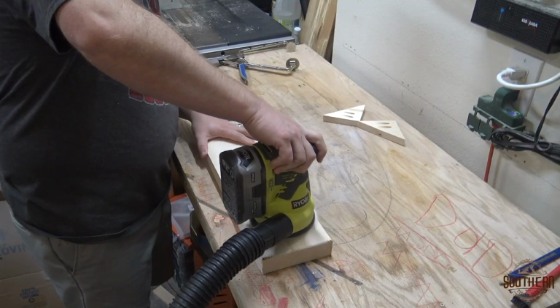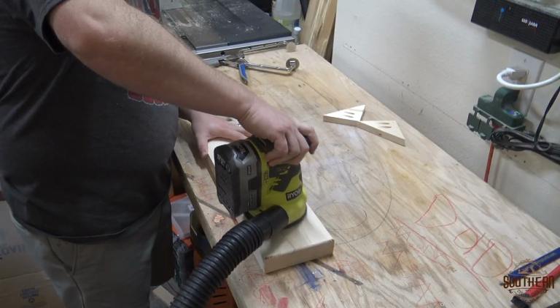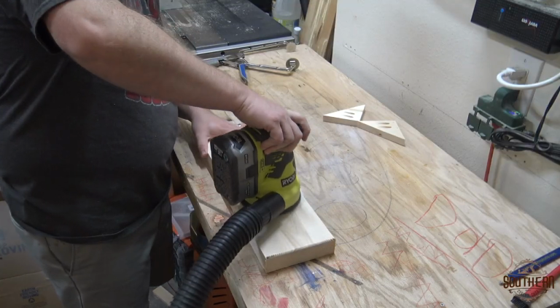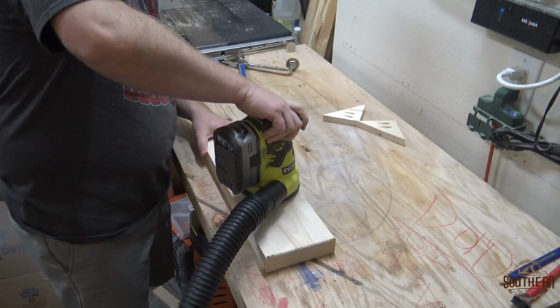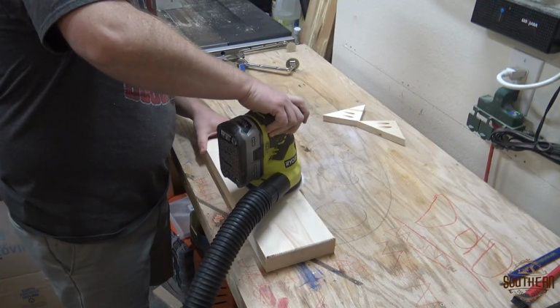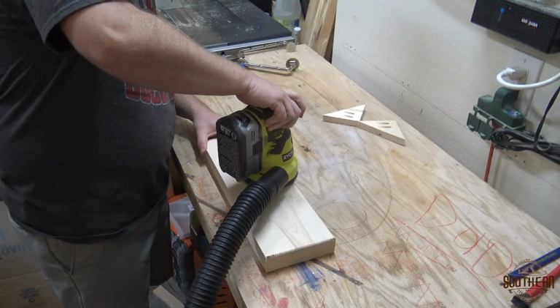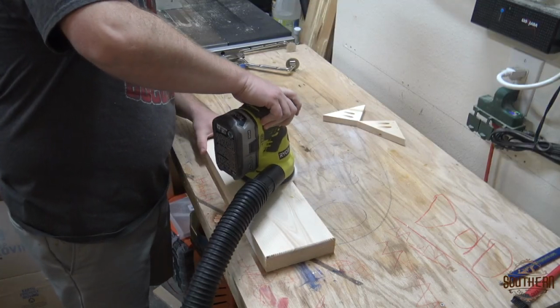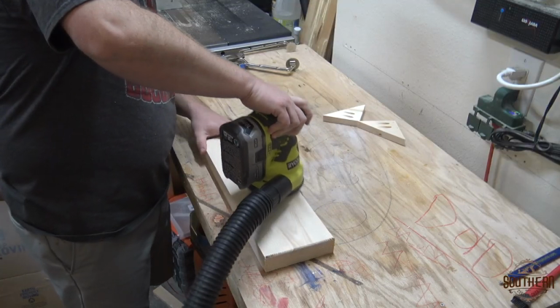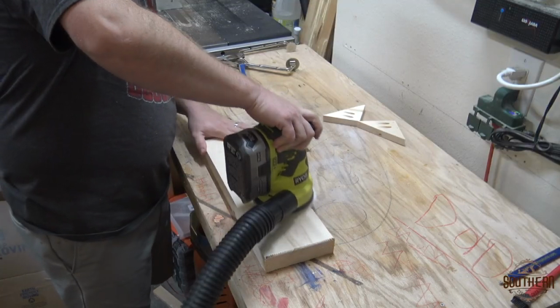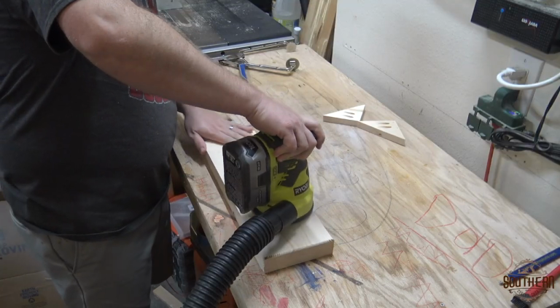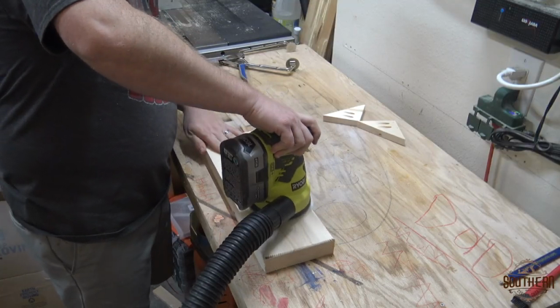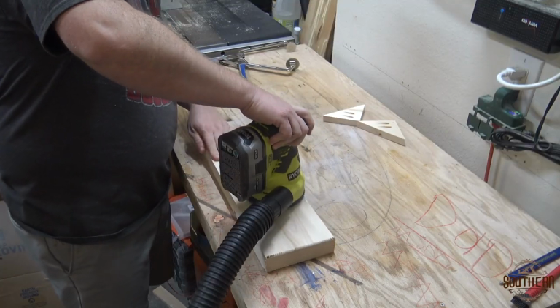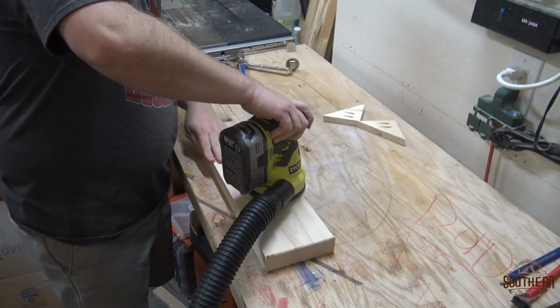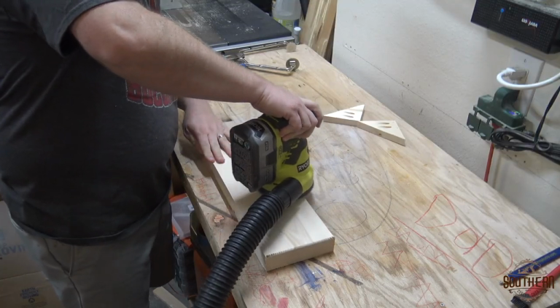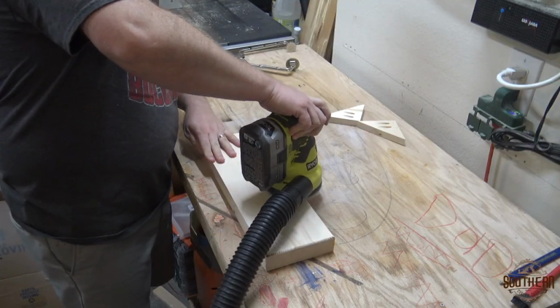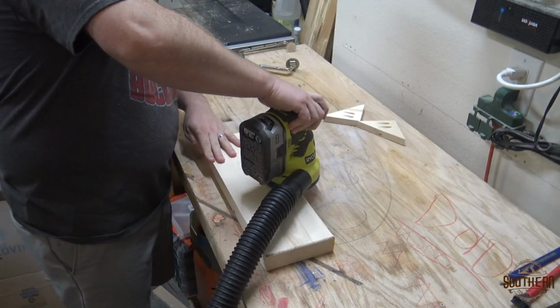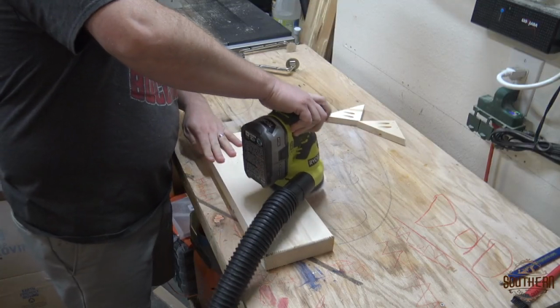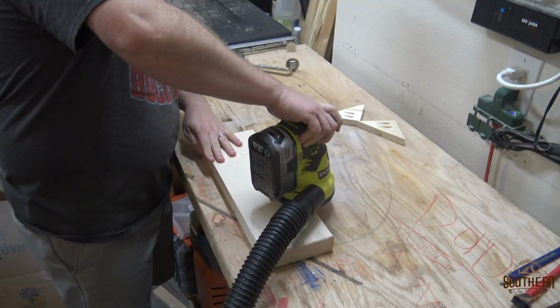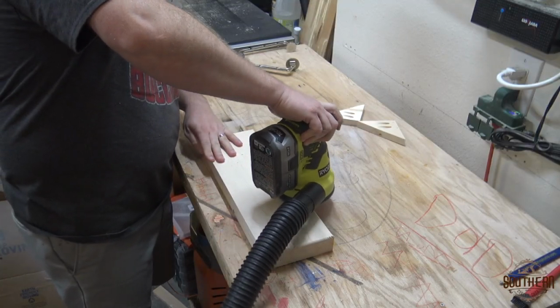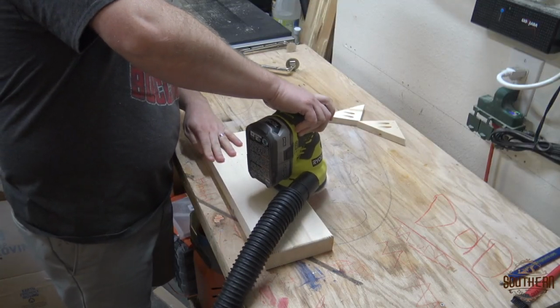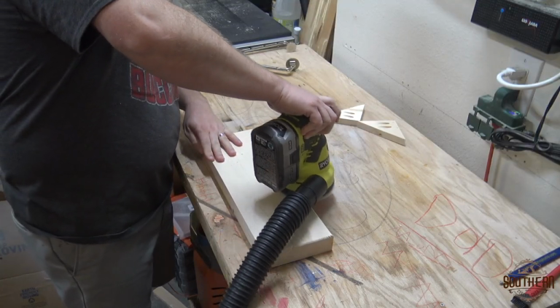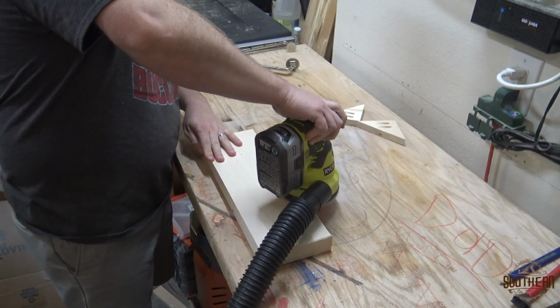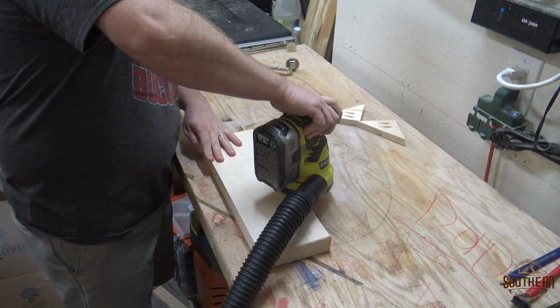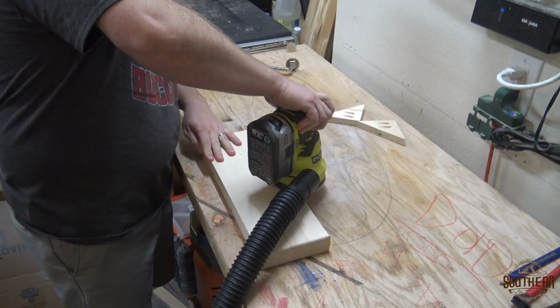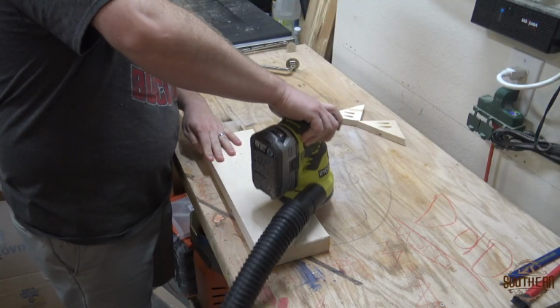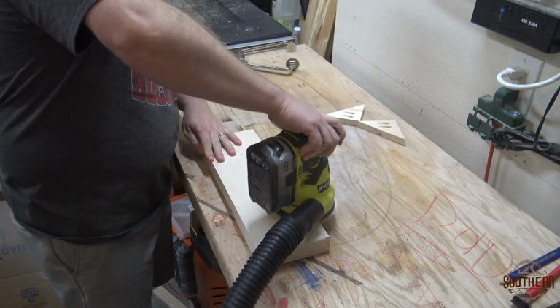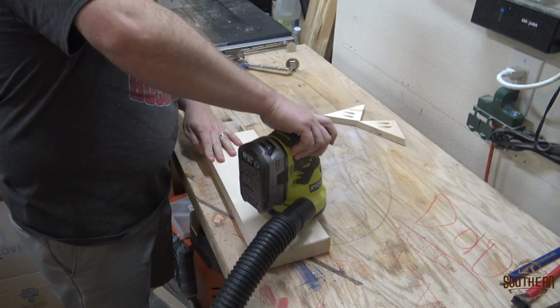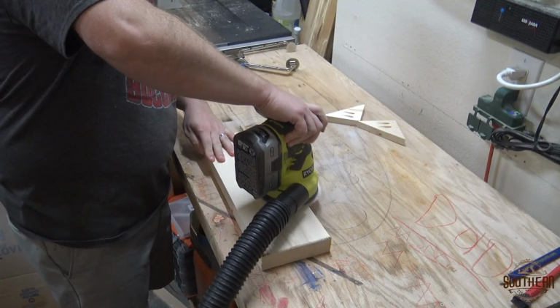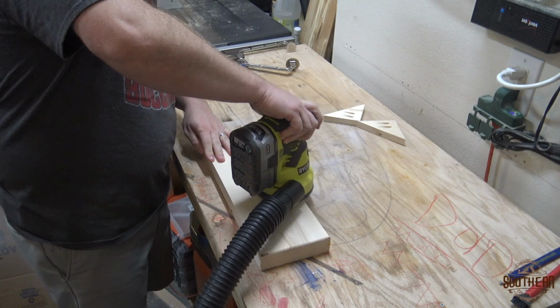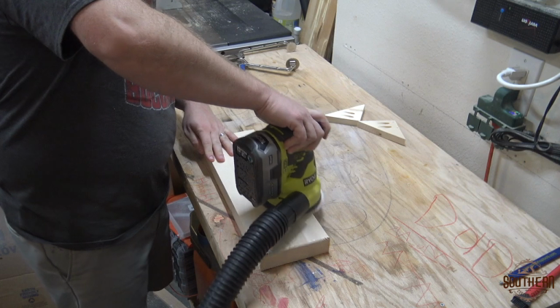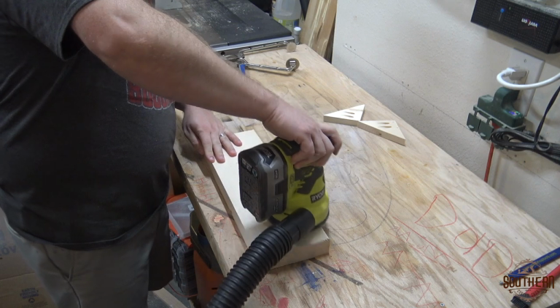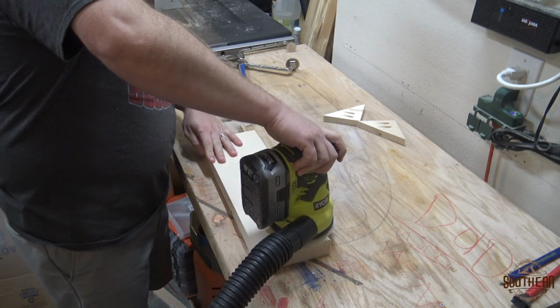Now that the filler was dry, it was time to sand with a little bit of 150 grit, then 220.